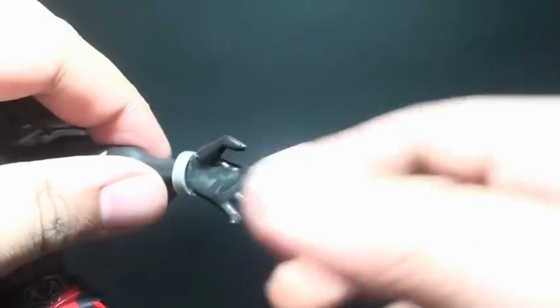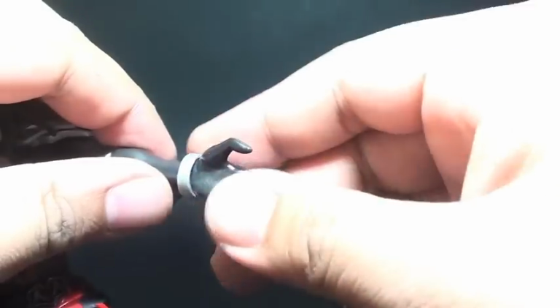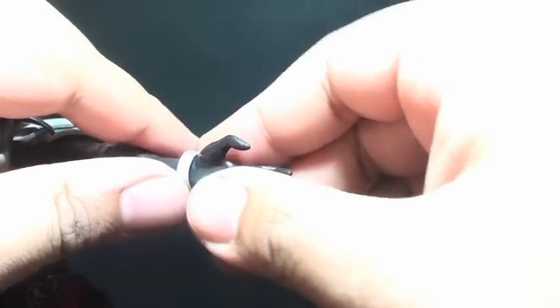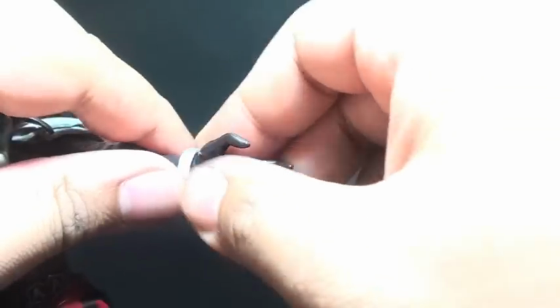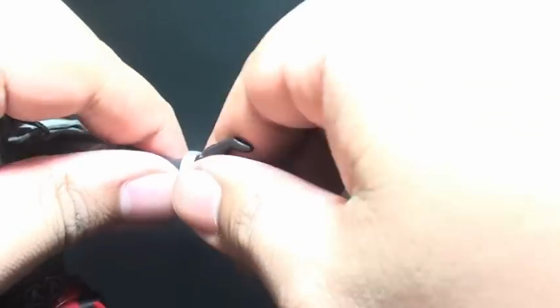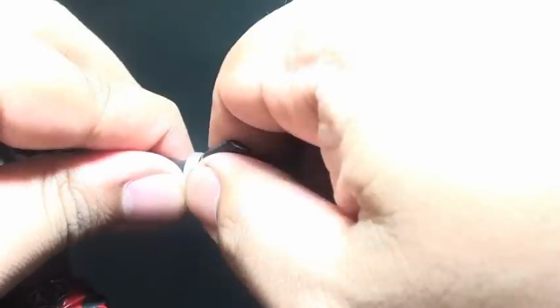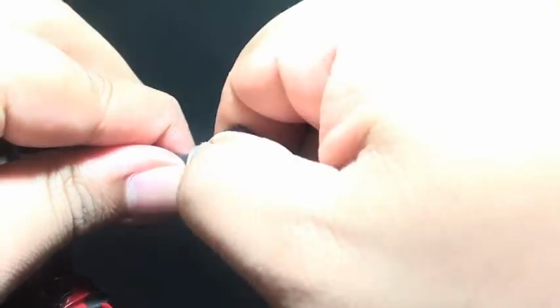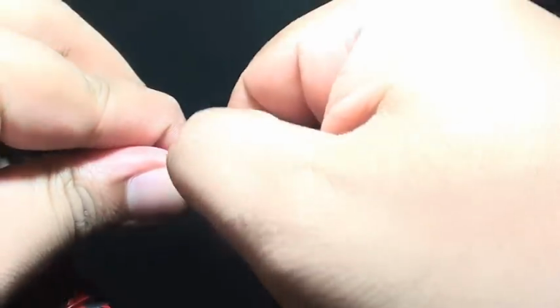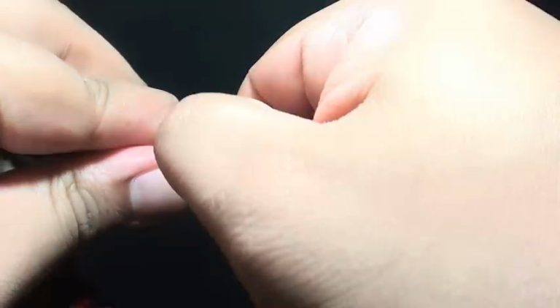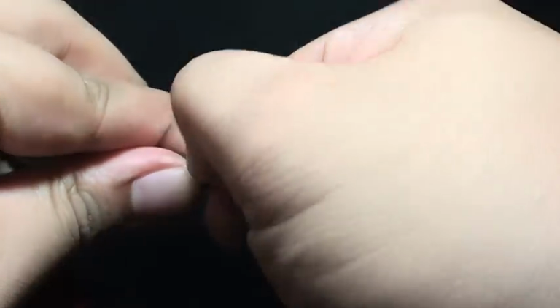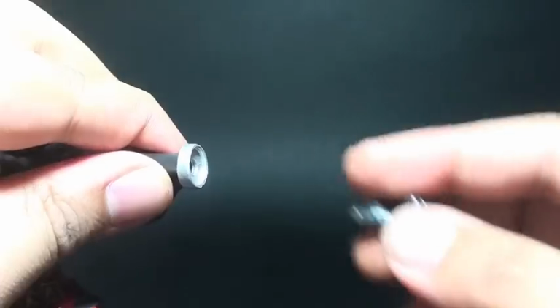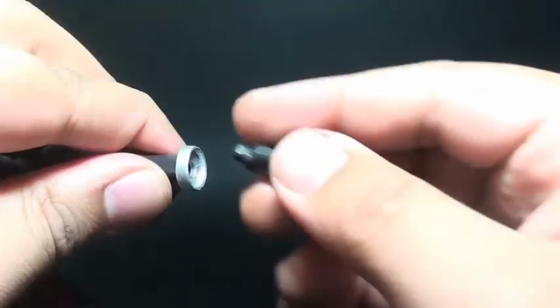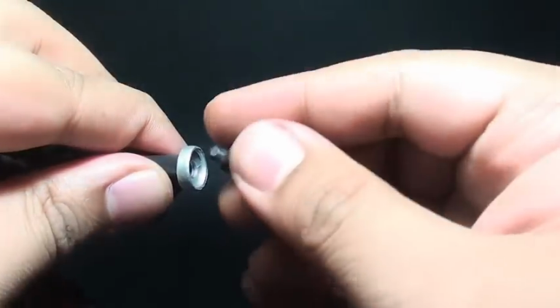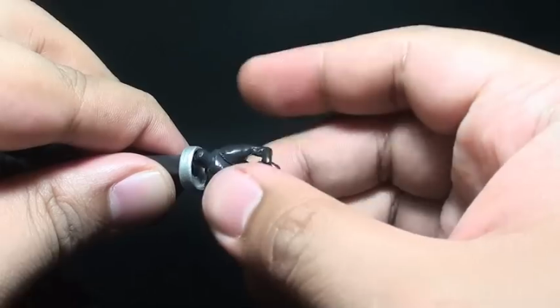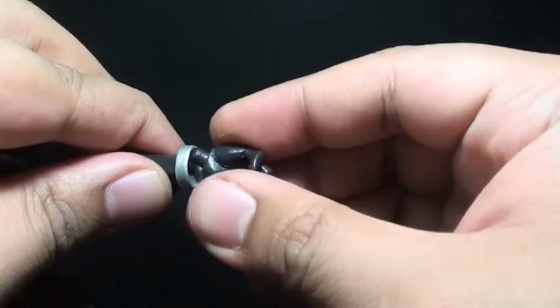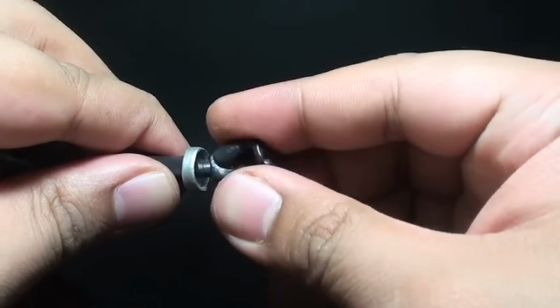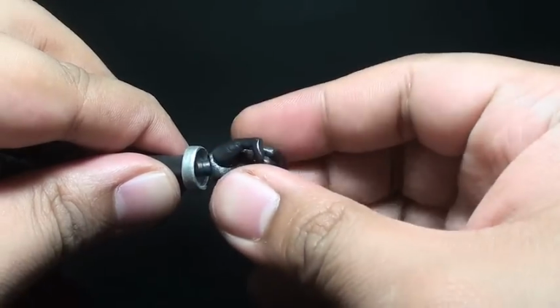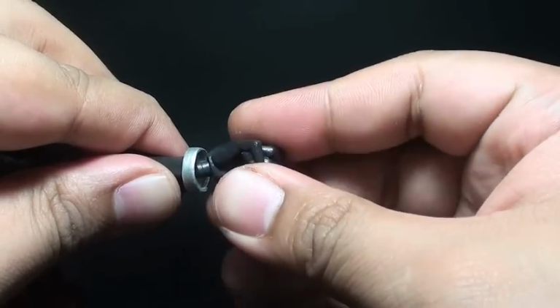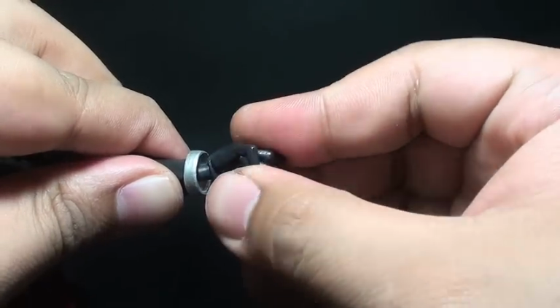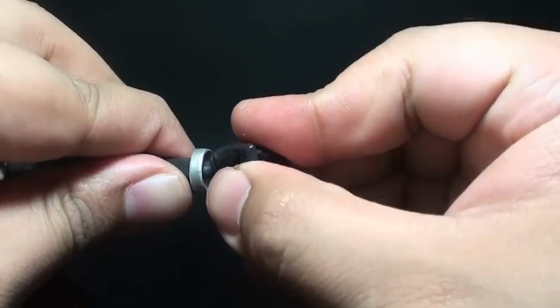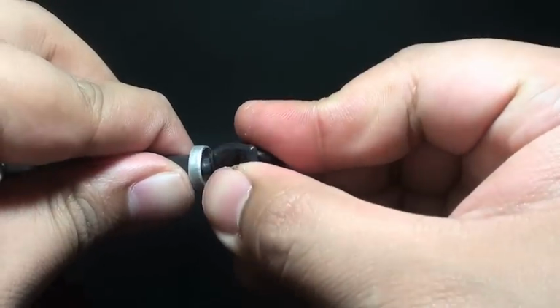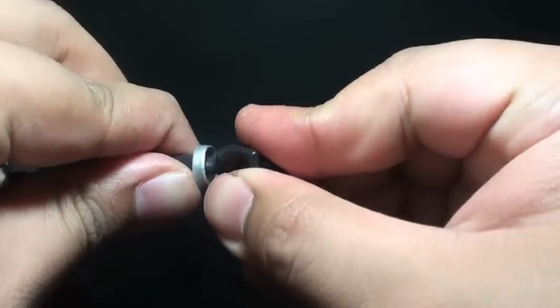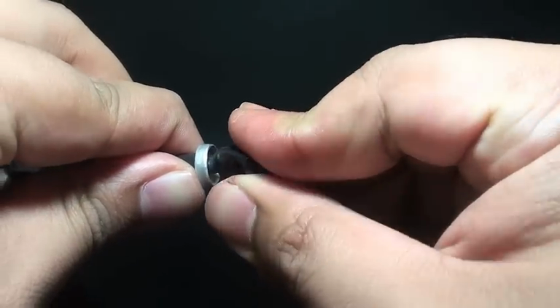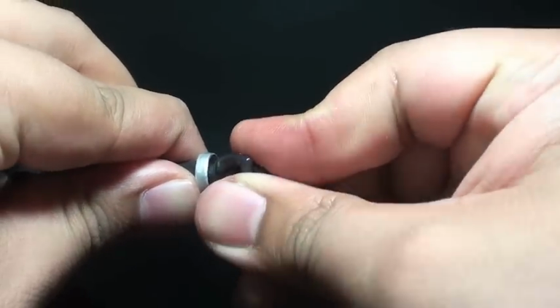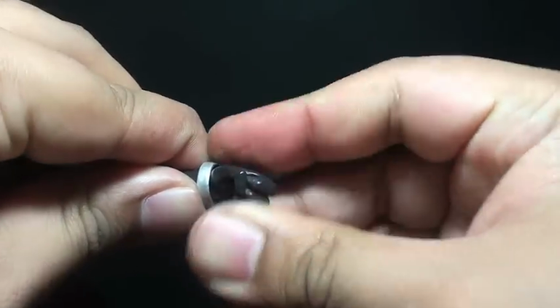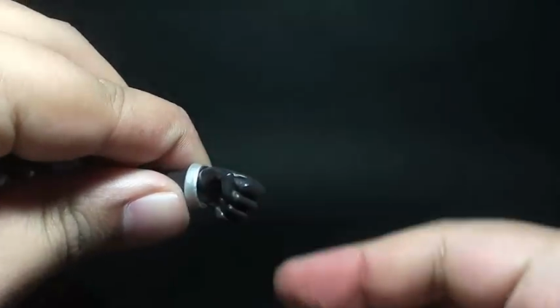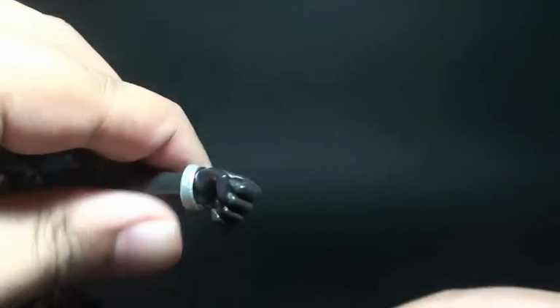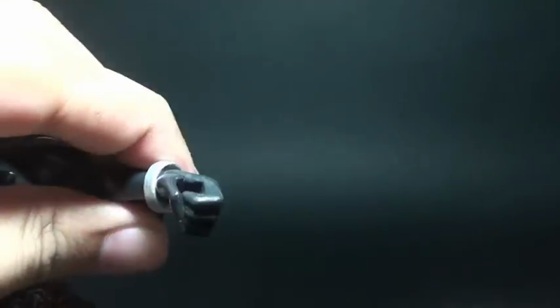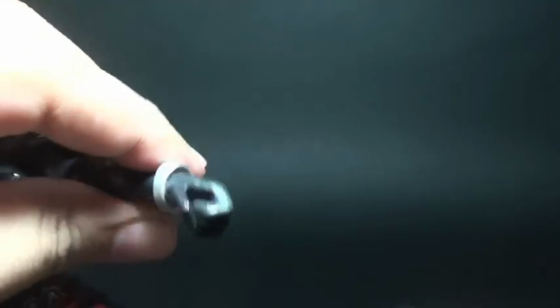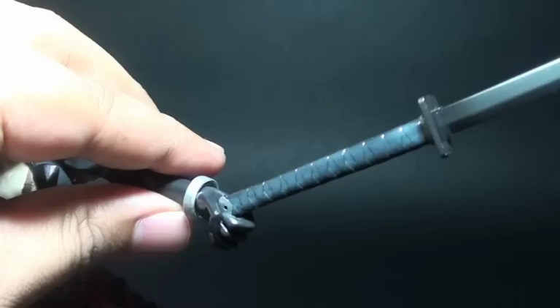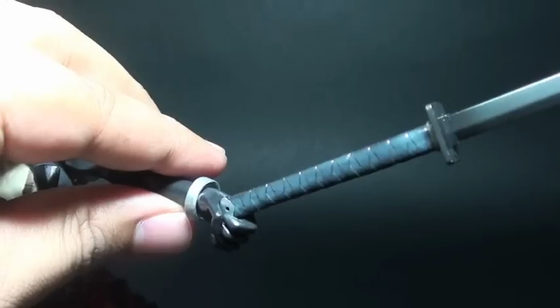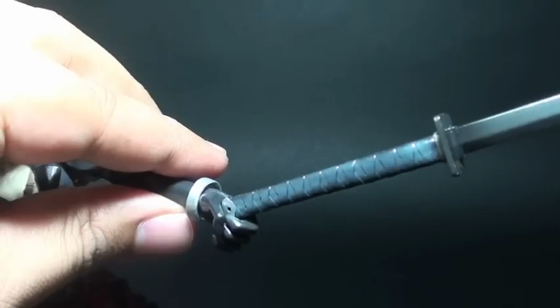Replacing the hand pose is no issue, and sliding the sword on his hand is the smoothest transition I ever had for a figure.